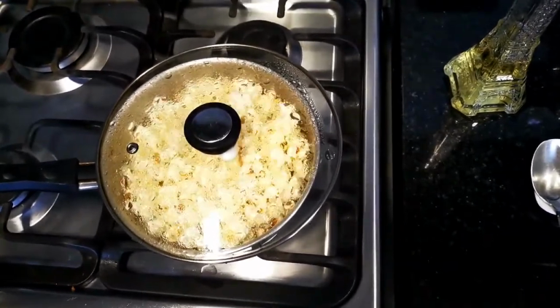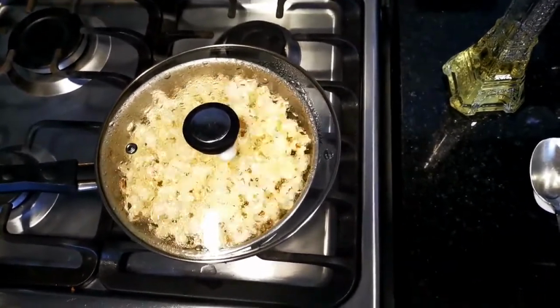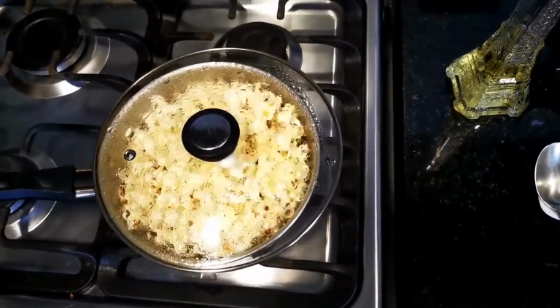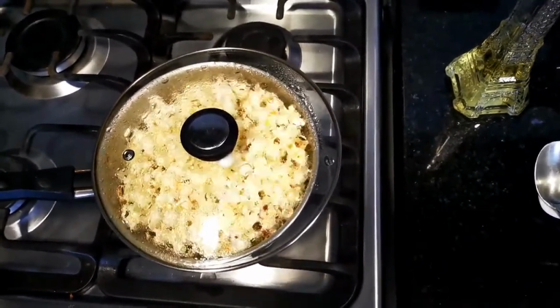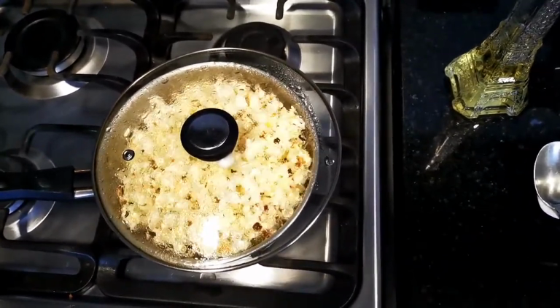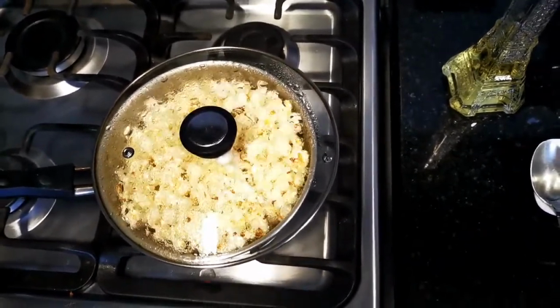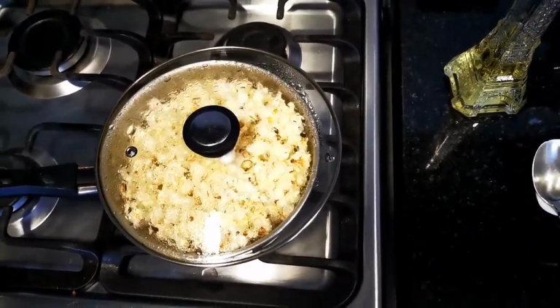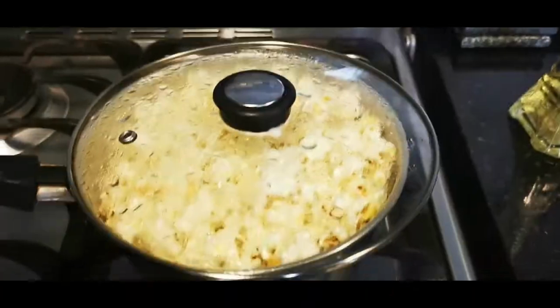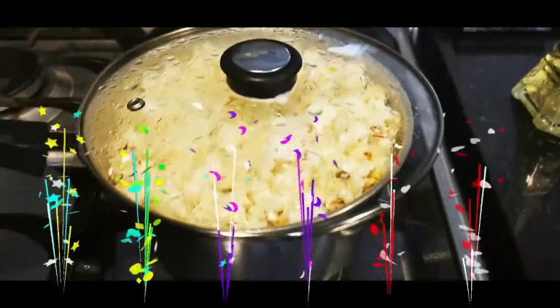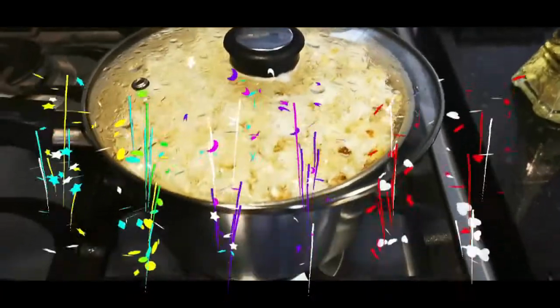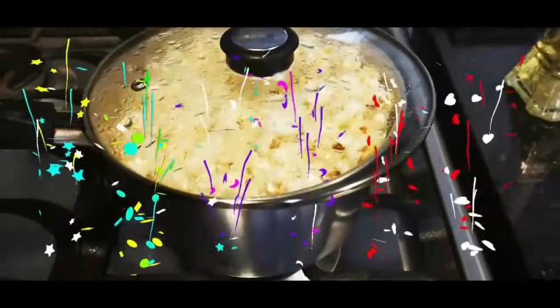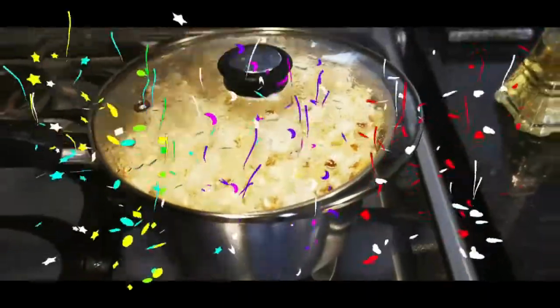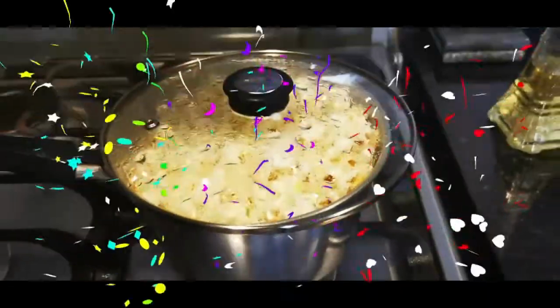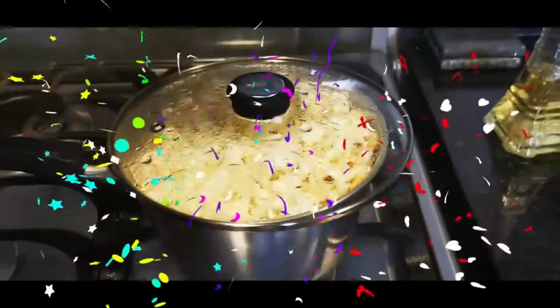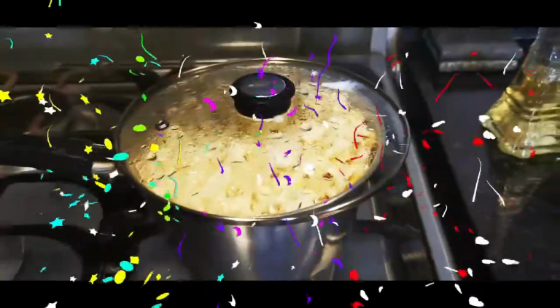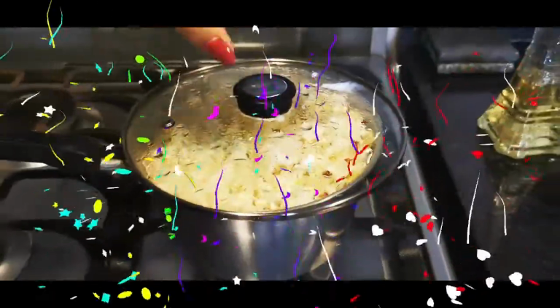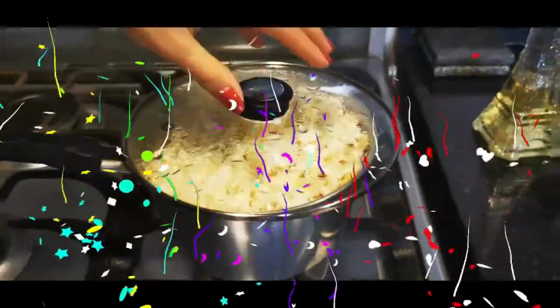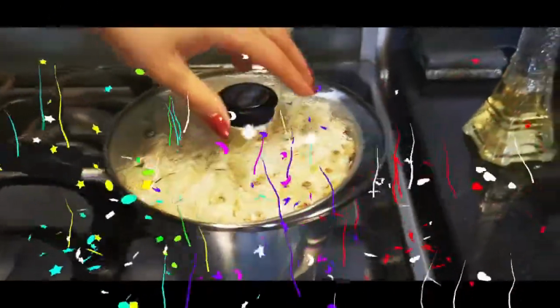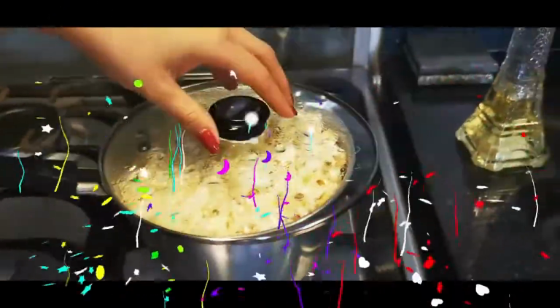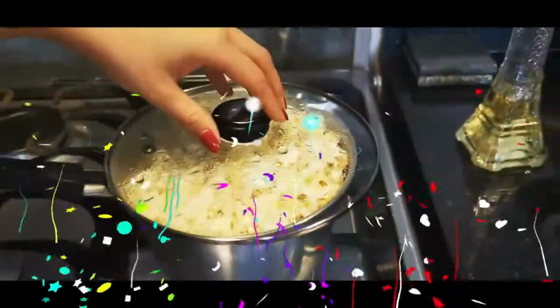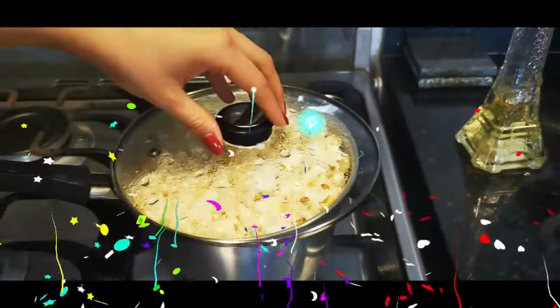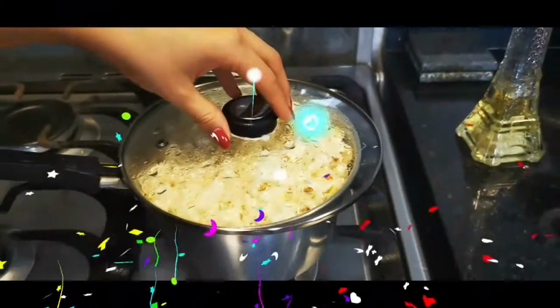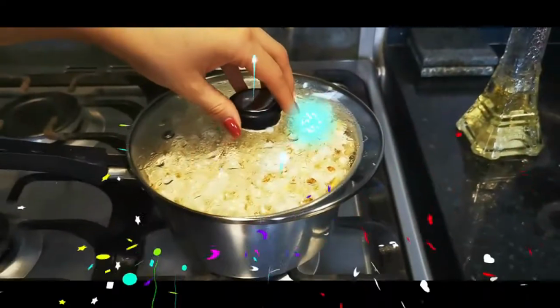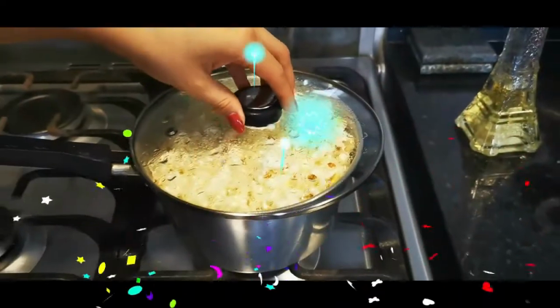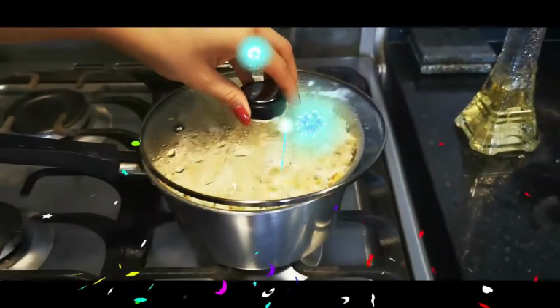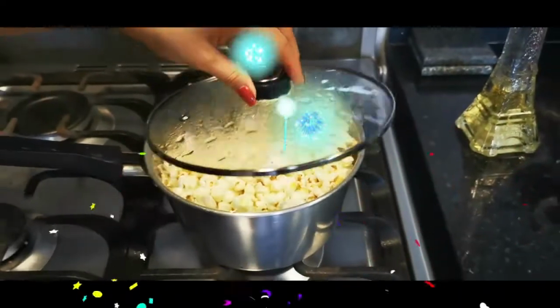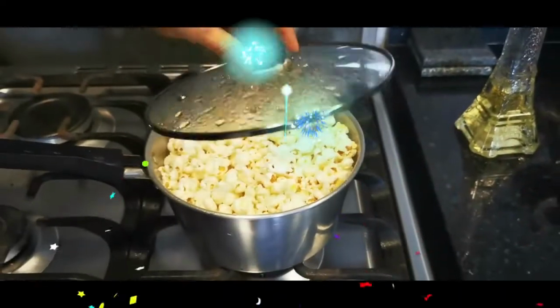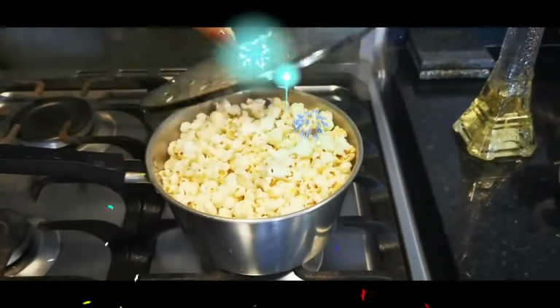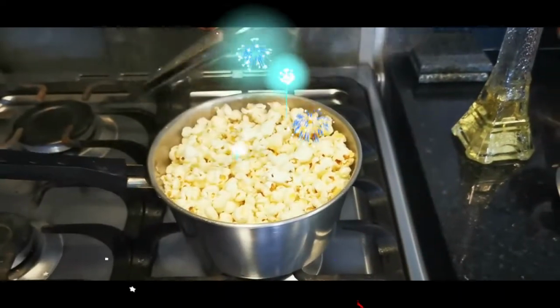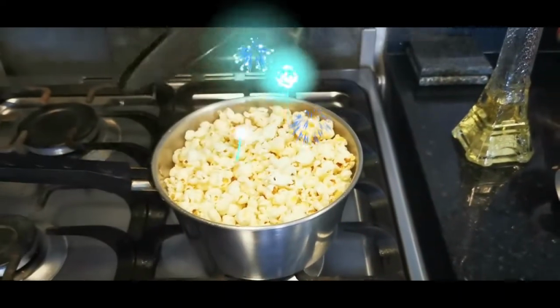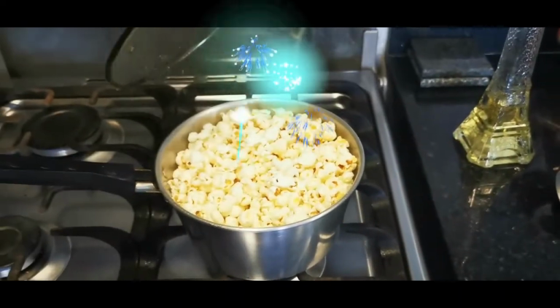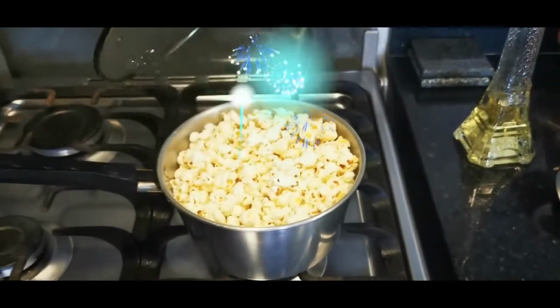And there you have it, delicious homemade popcorn, nice and easy.